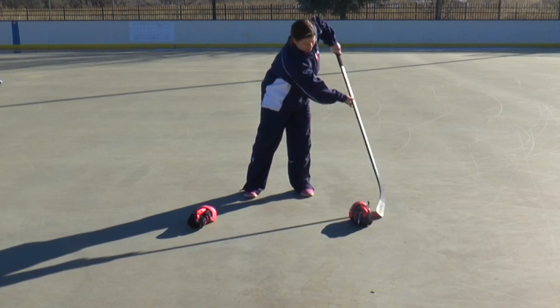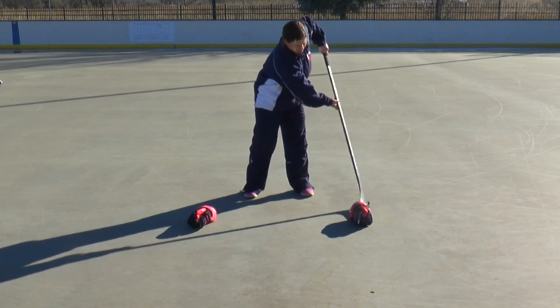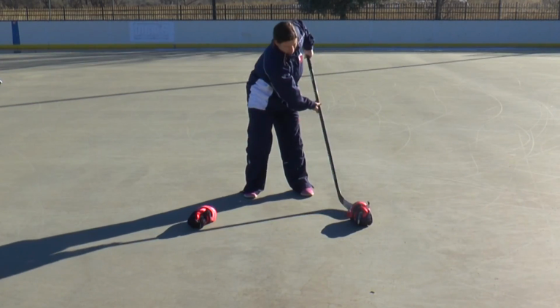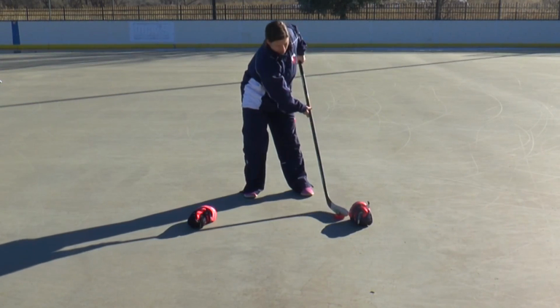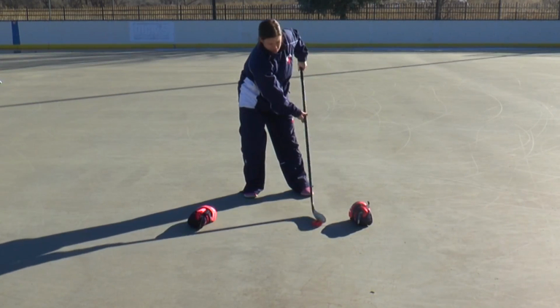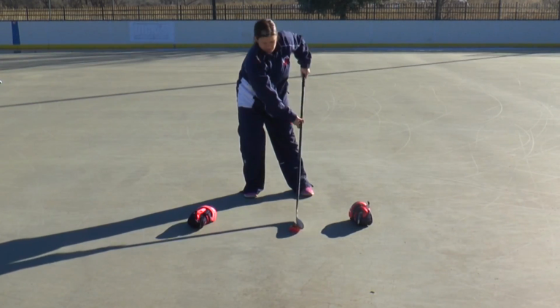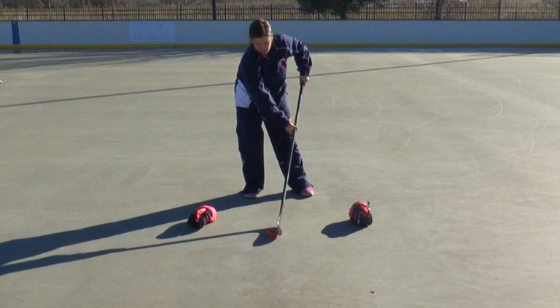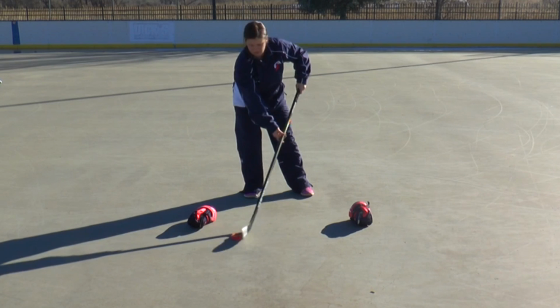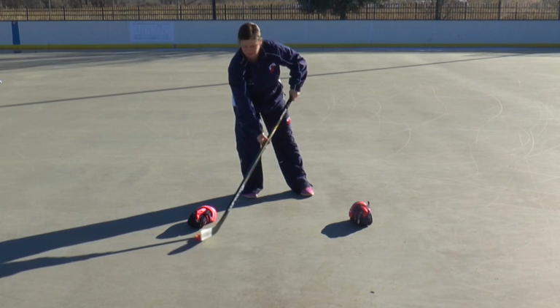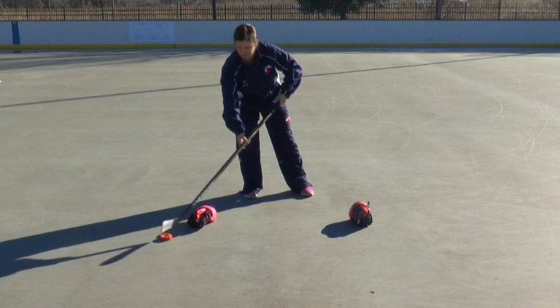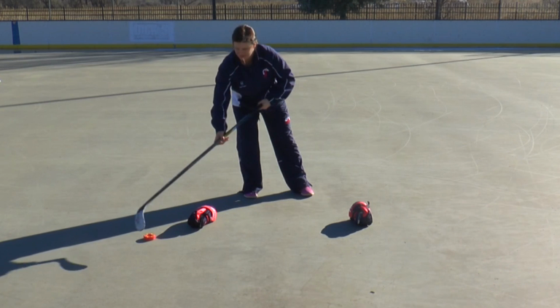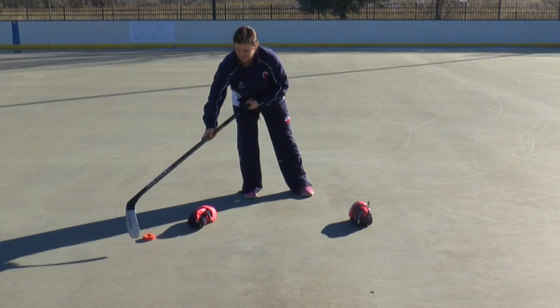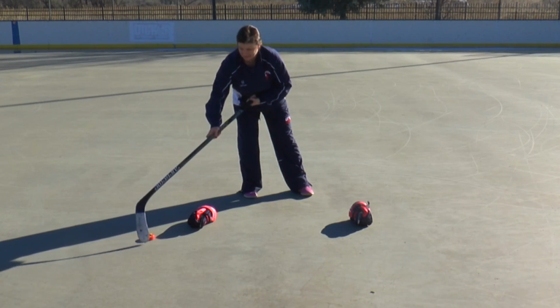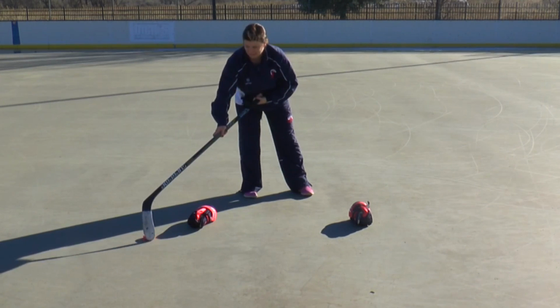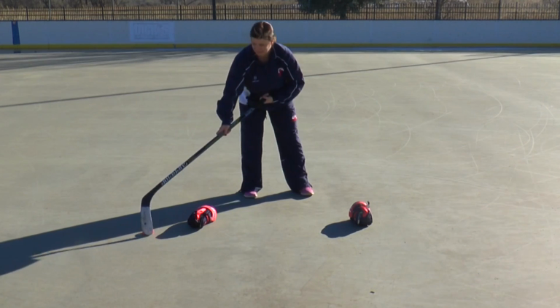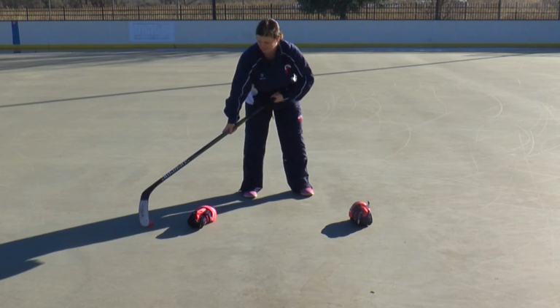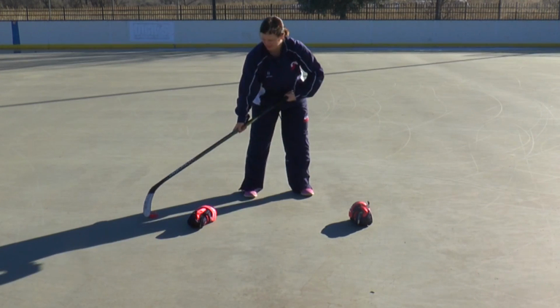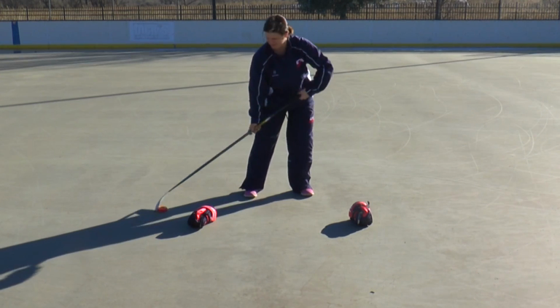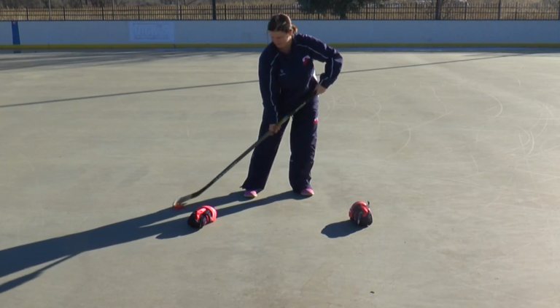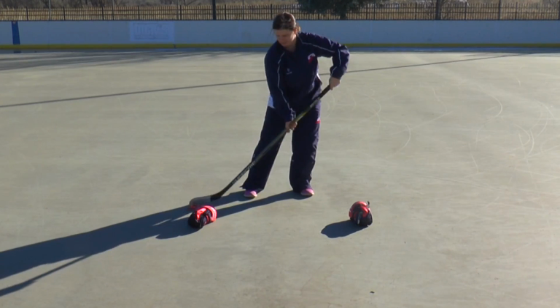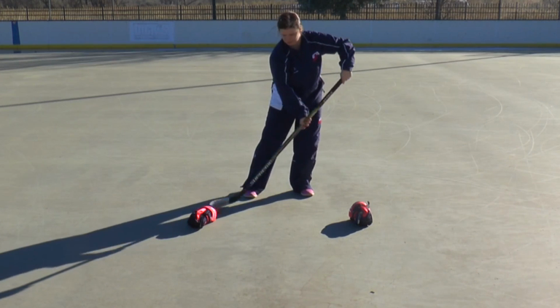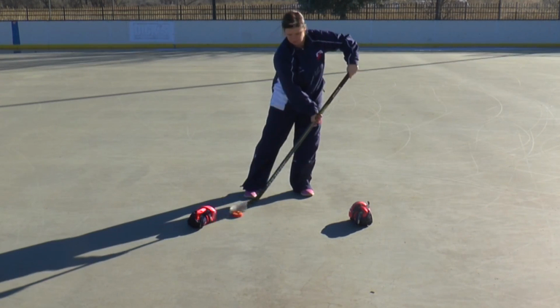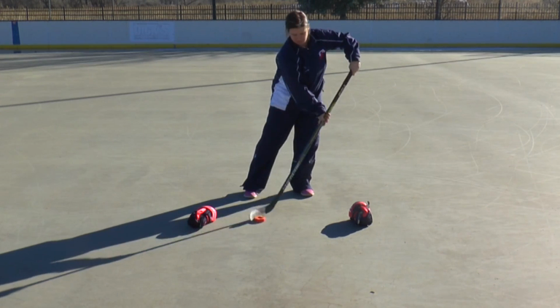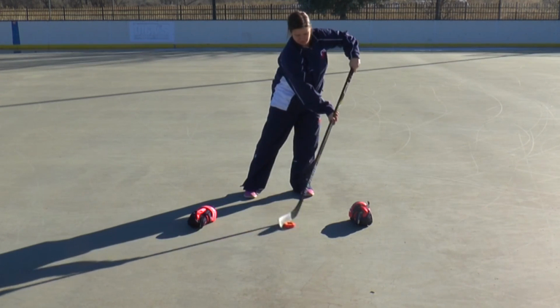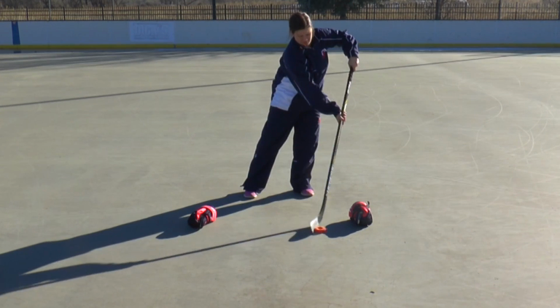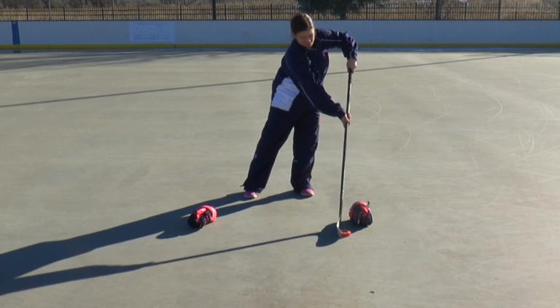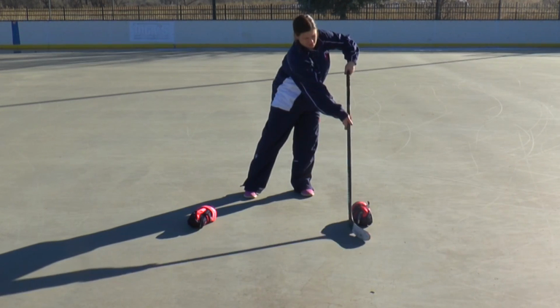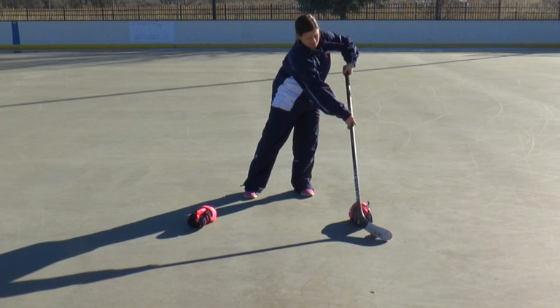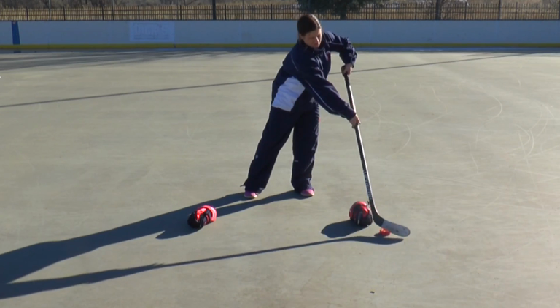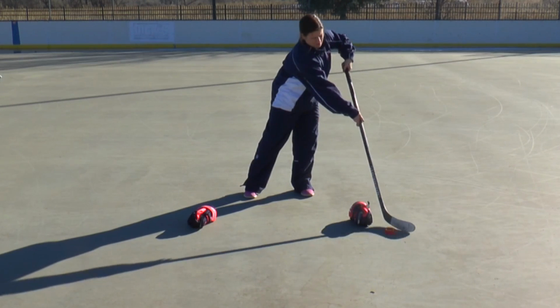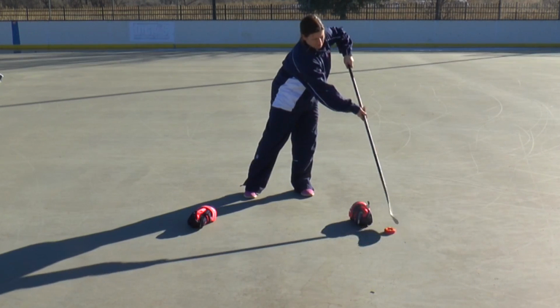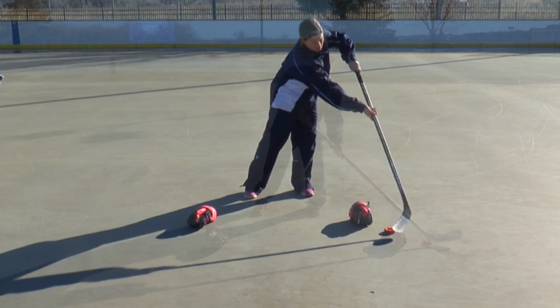Remember to keep your head up as much as possible and use your peripheral vision to see where your gloves are, much like stick handling around an obstacle on the ice.